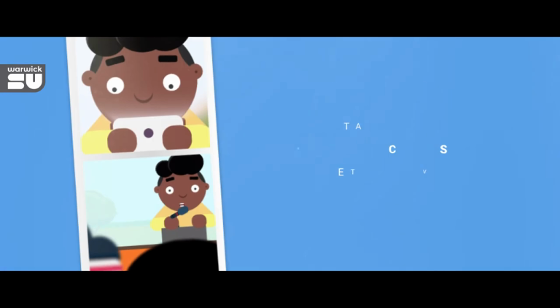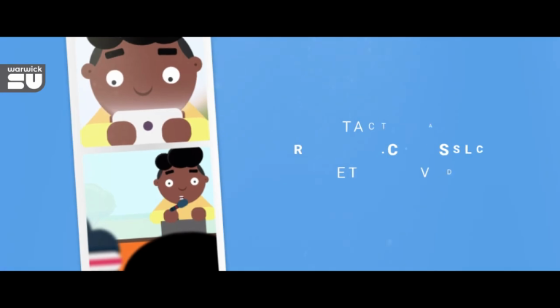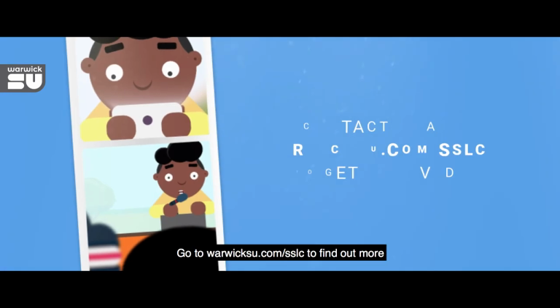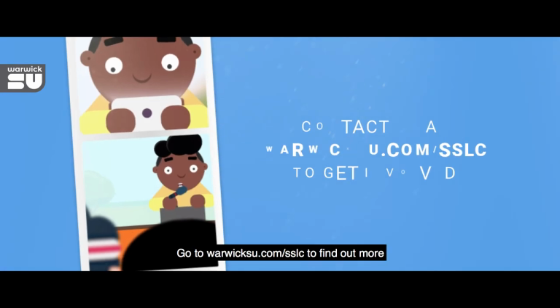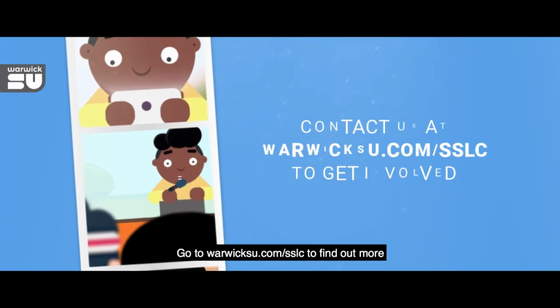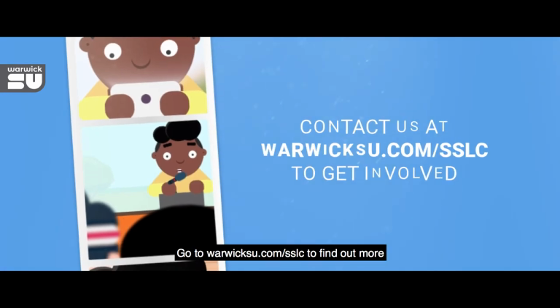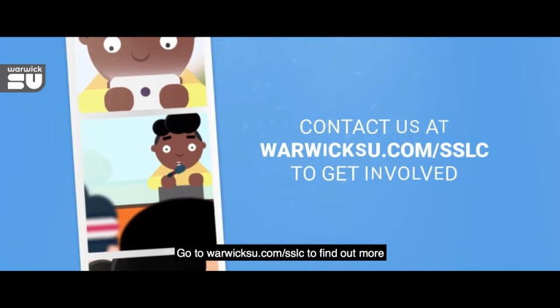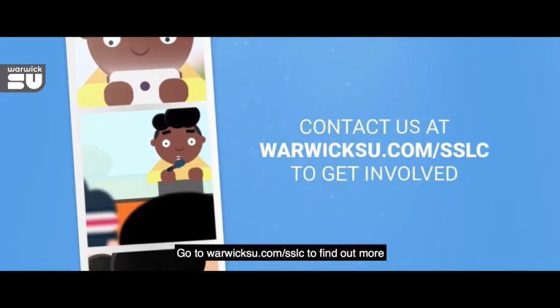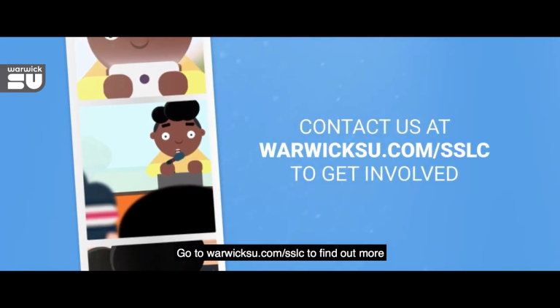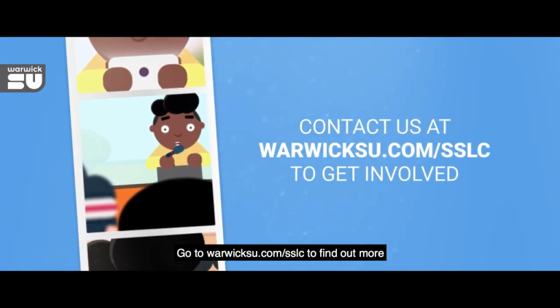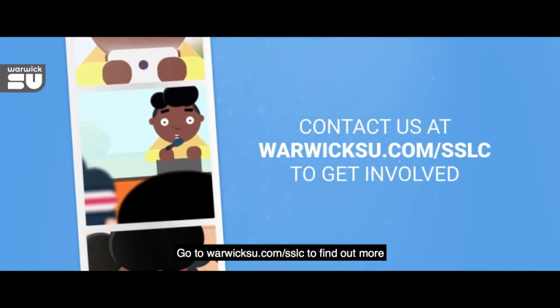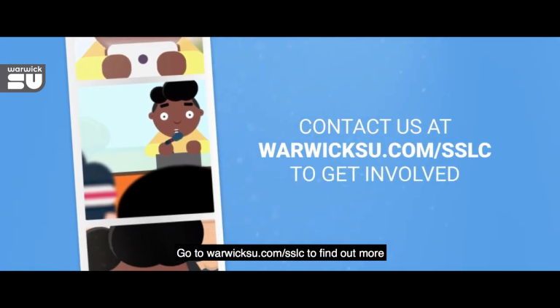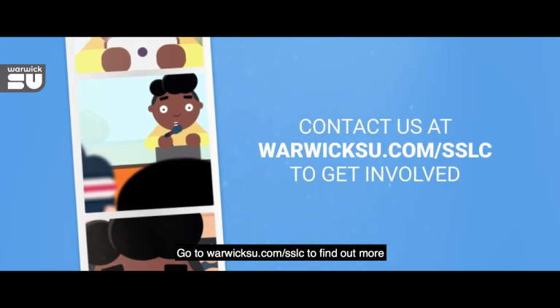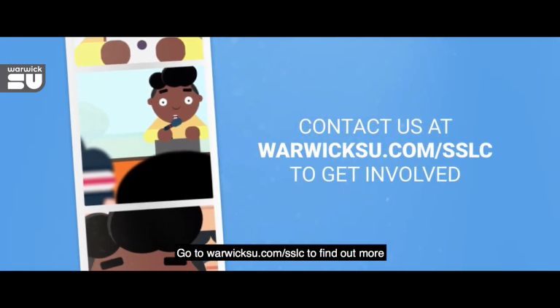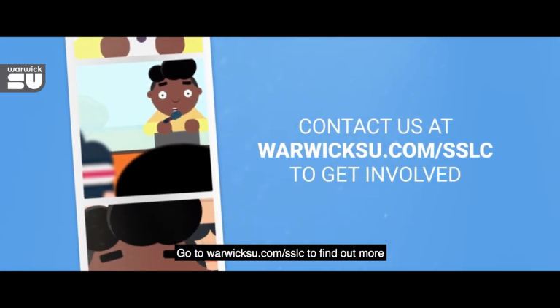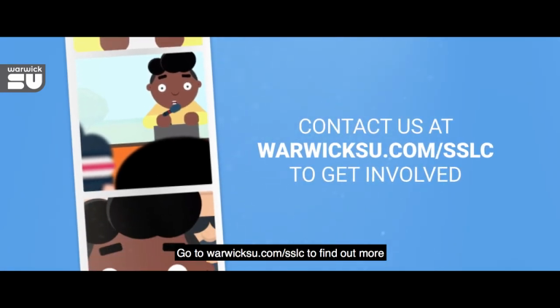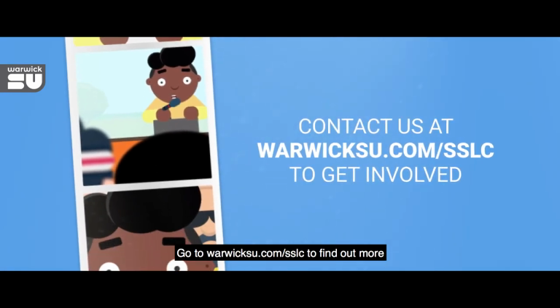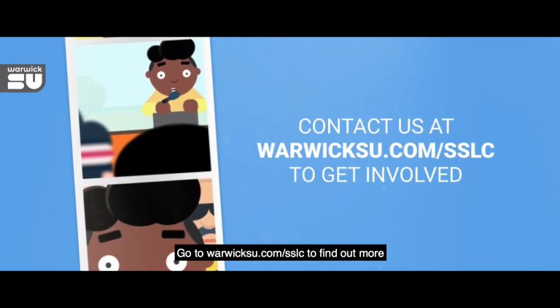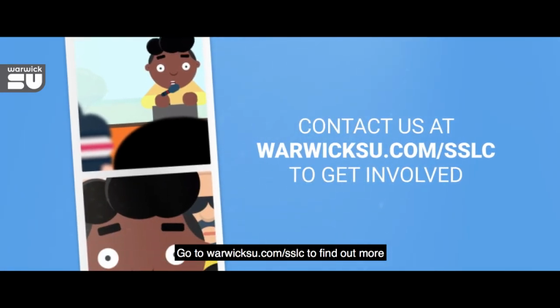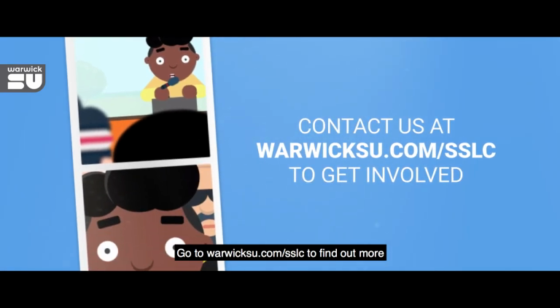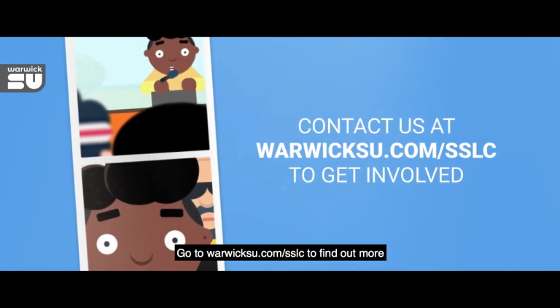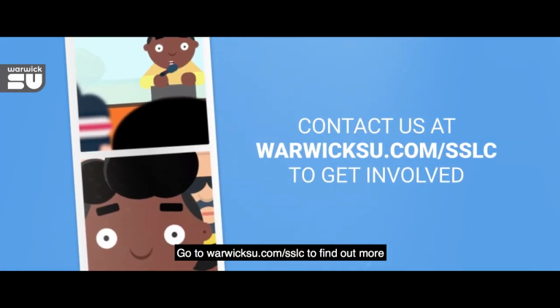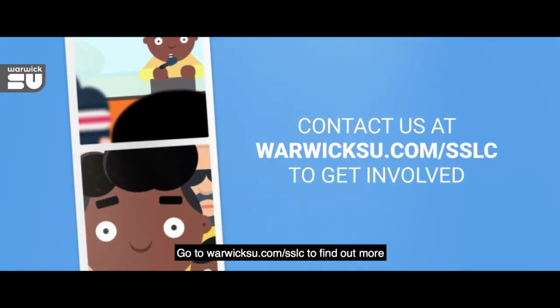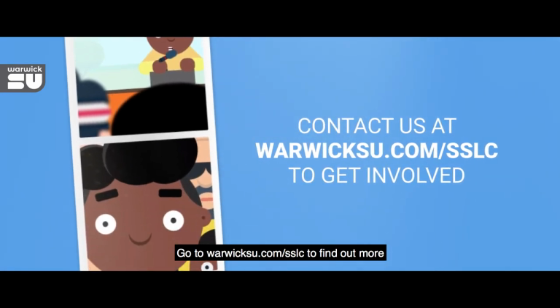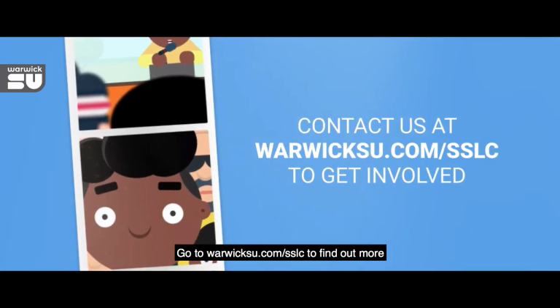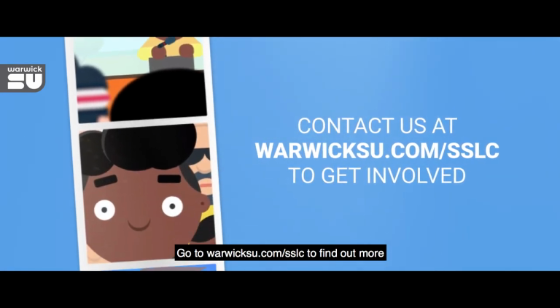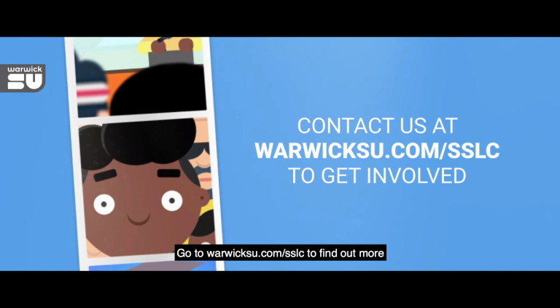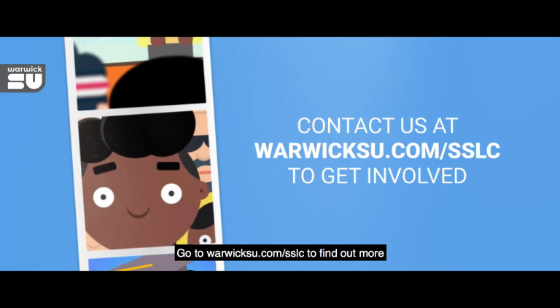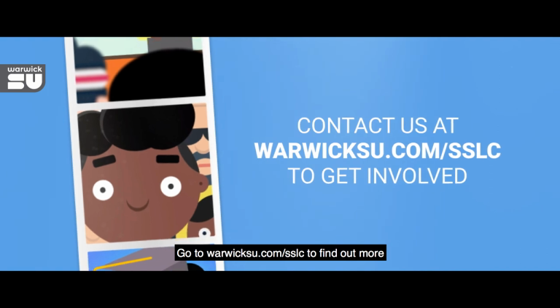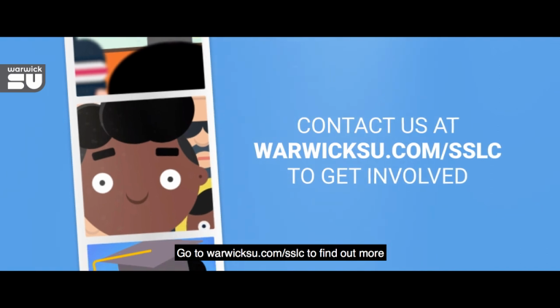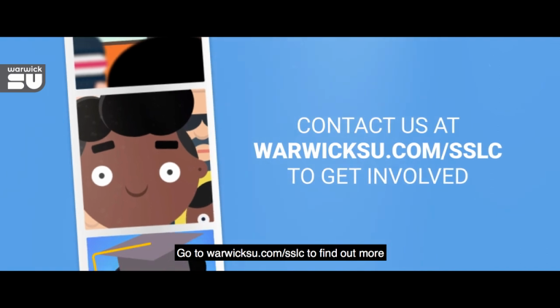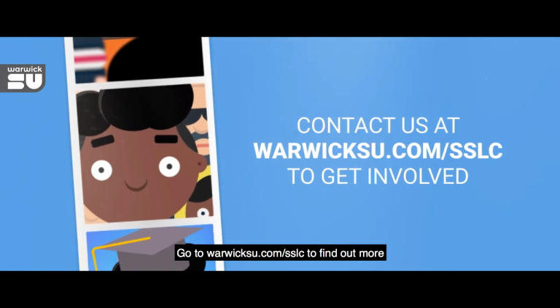Go to WarwickSU.com/SSLC to find out more.